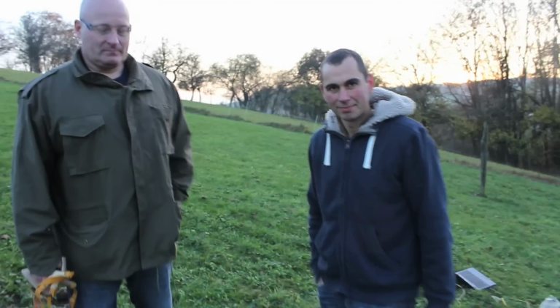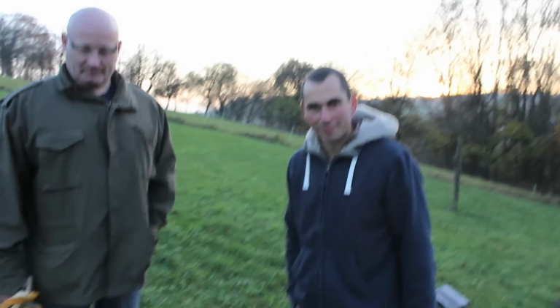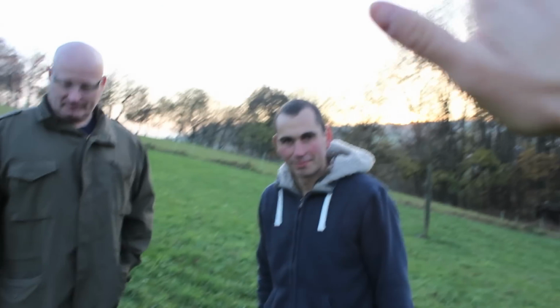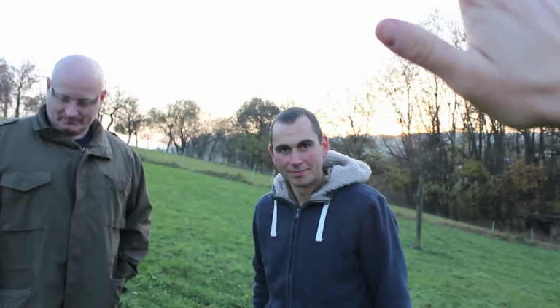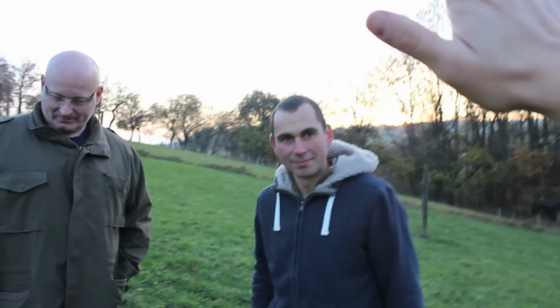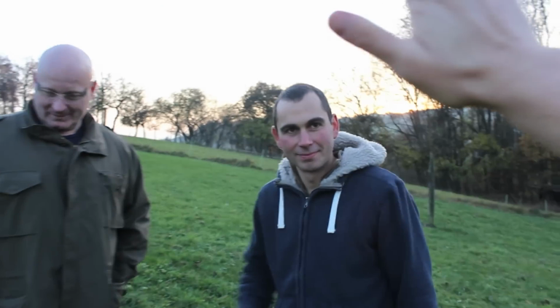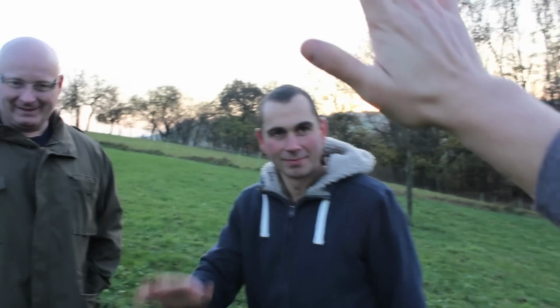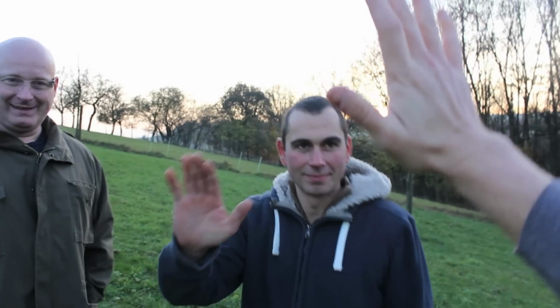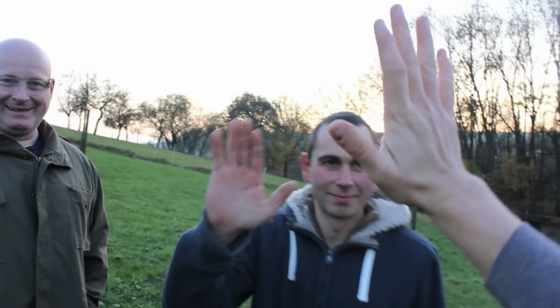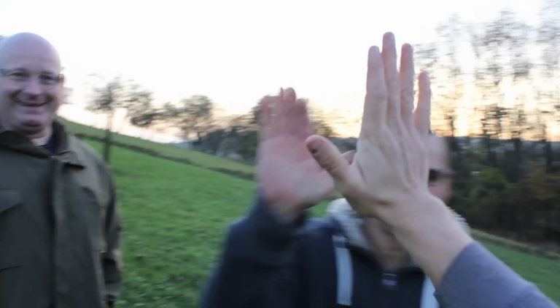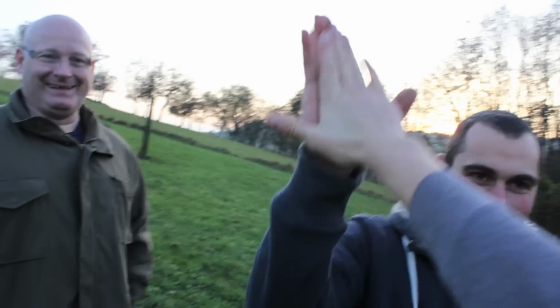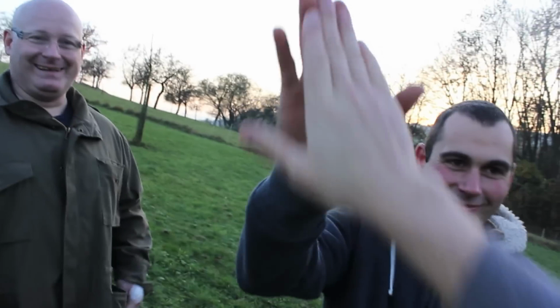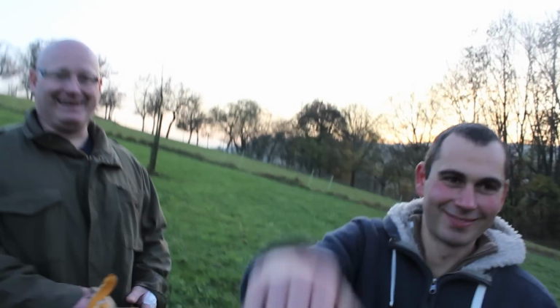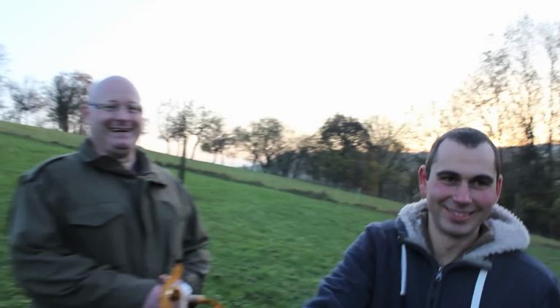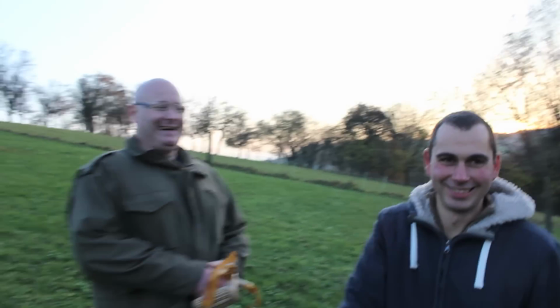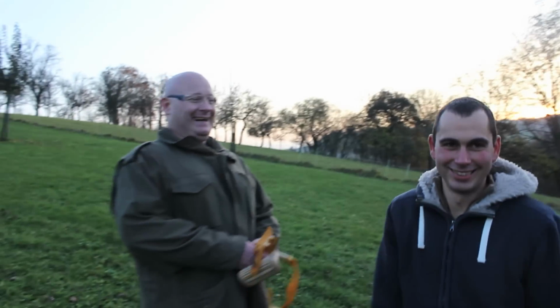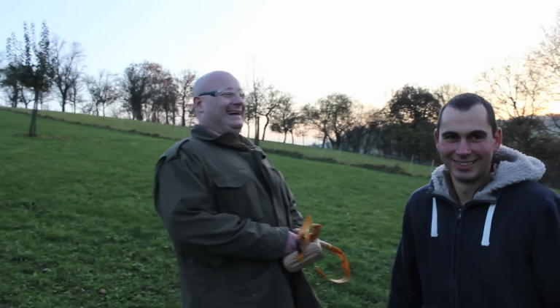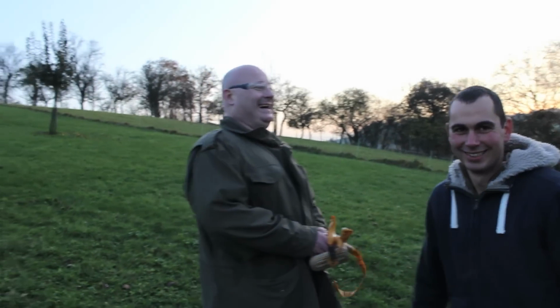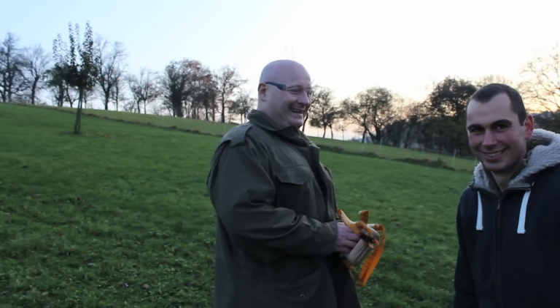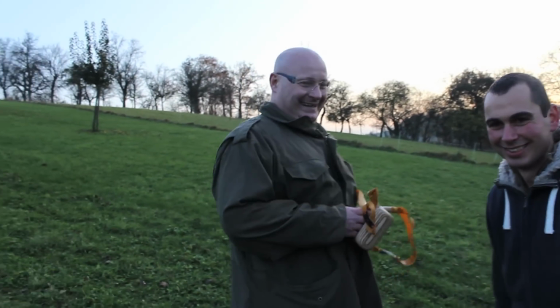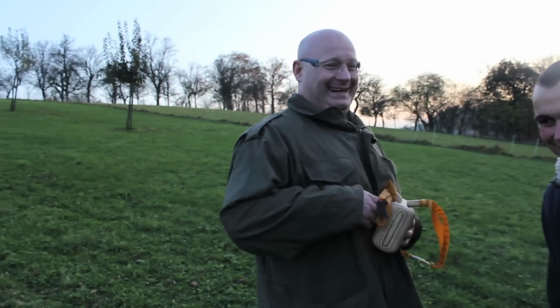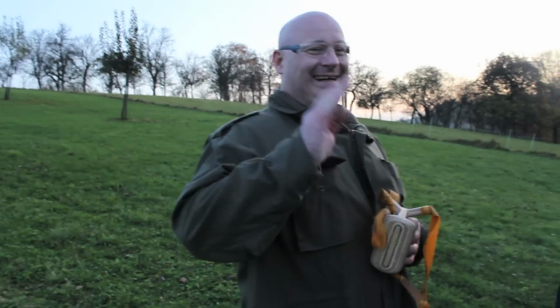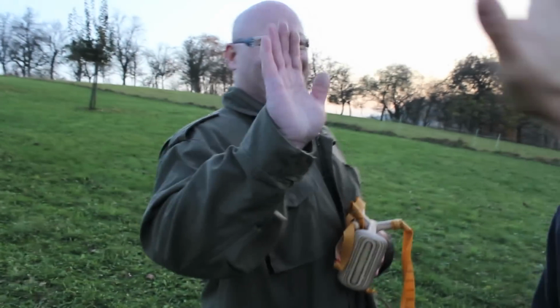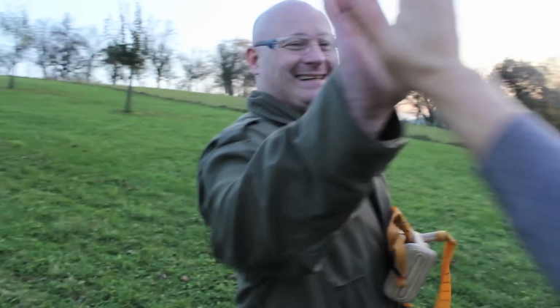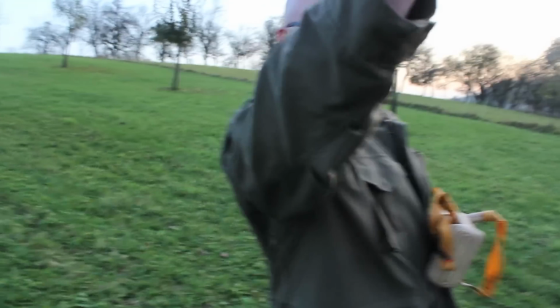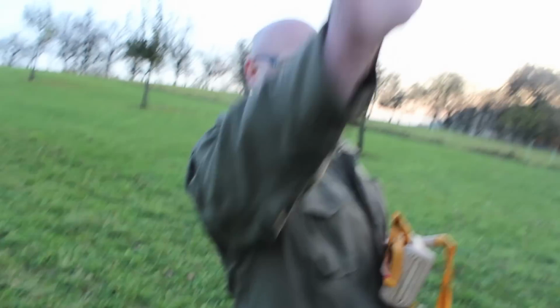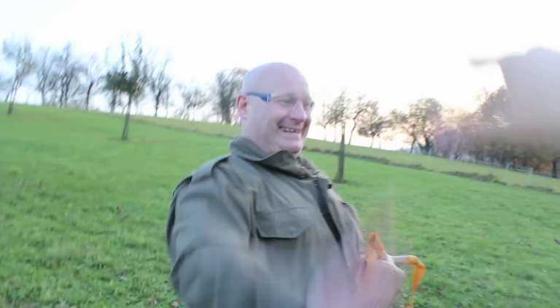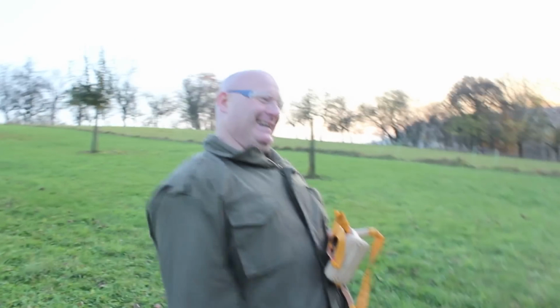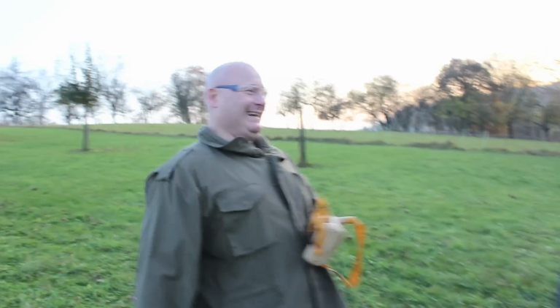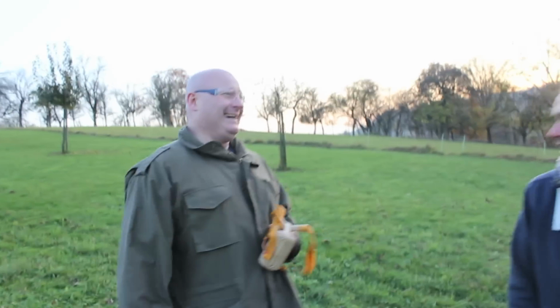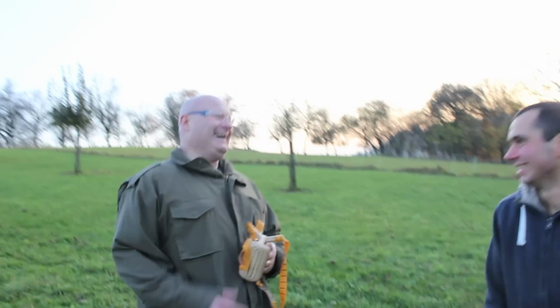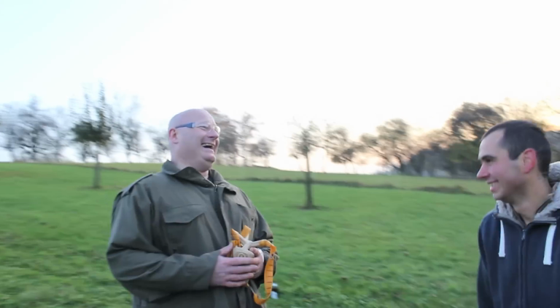High five! We give high fives in America. High five, Jorg. Nice.